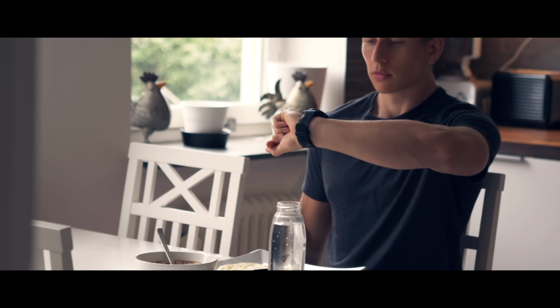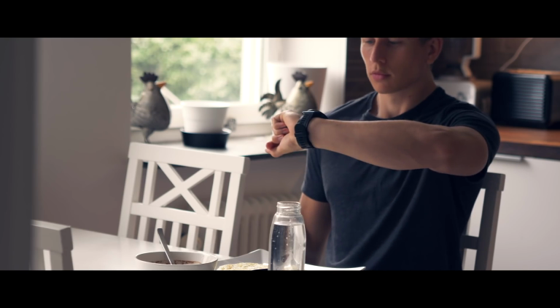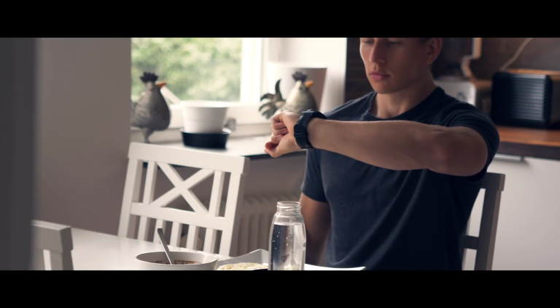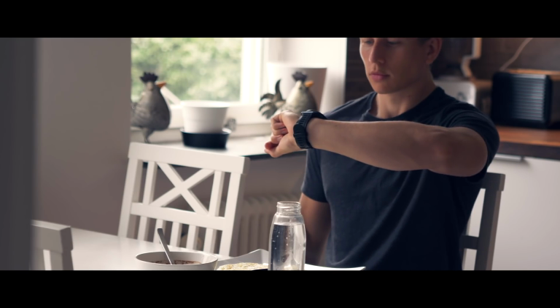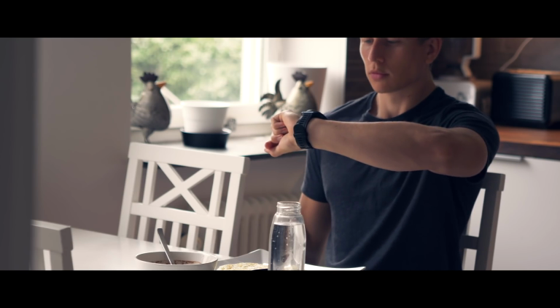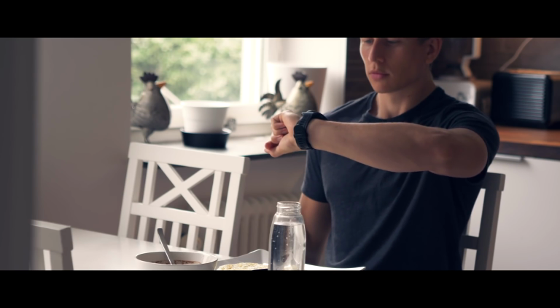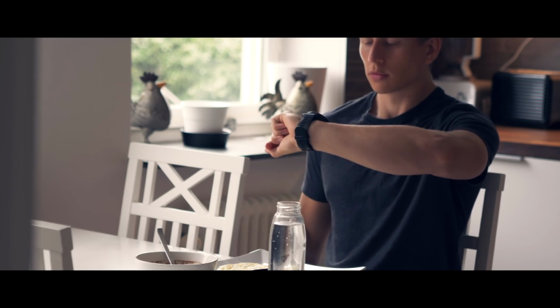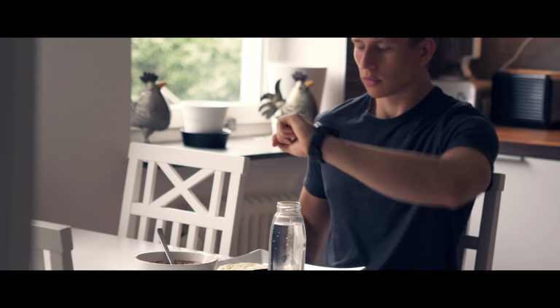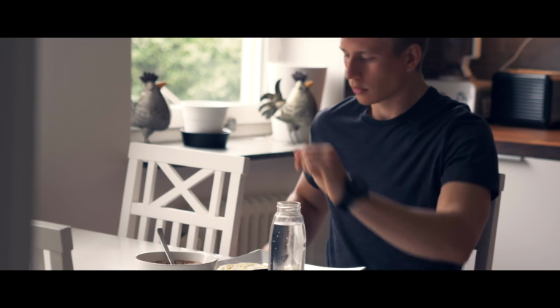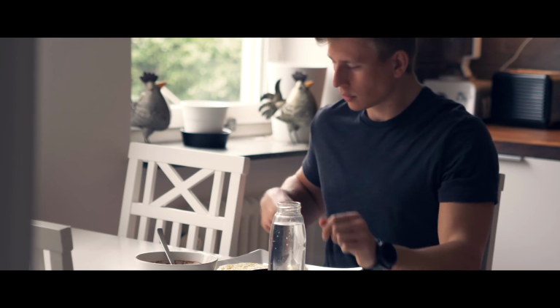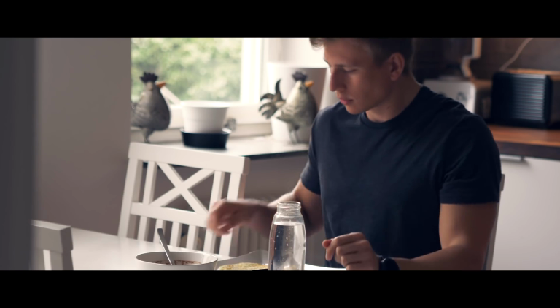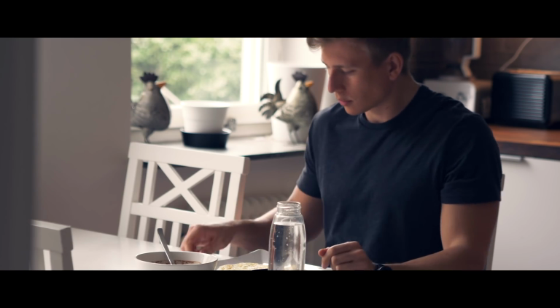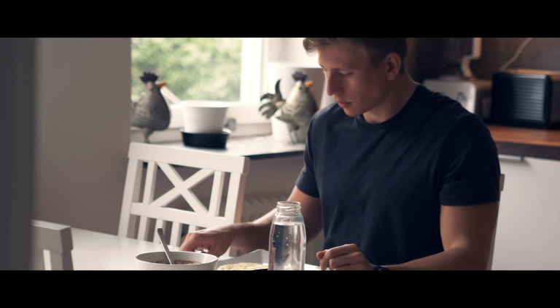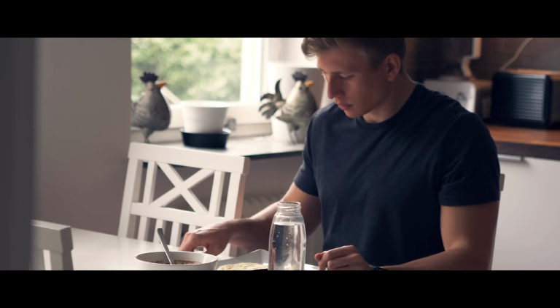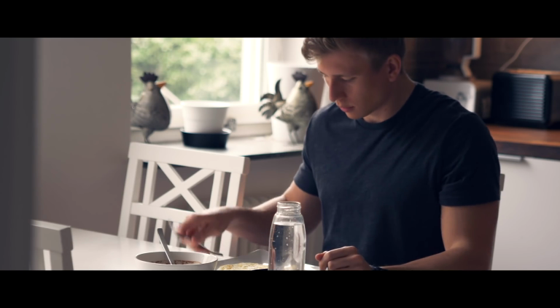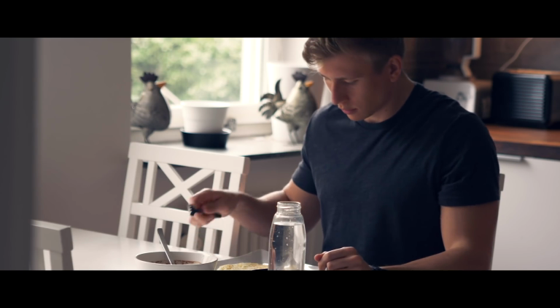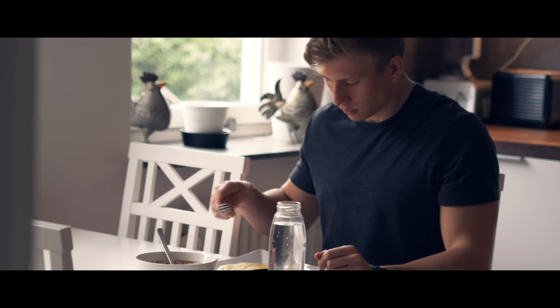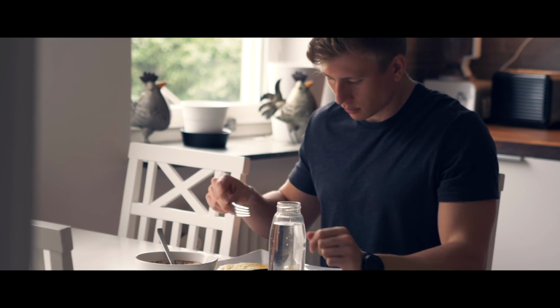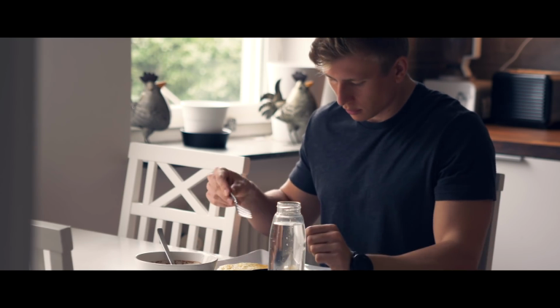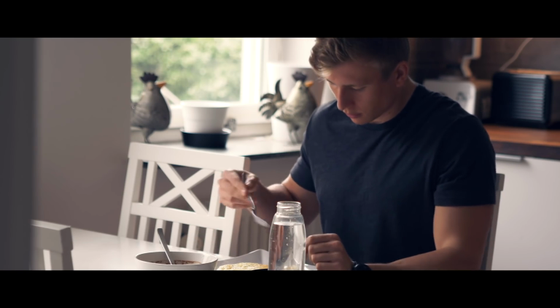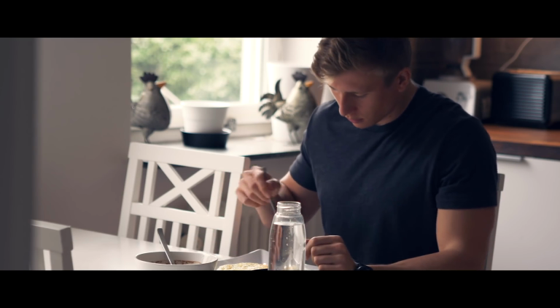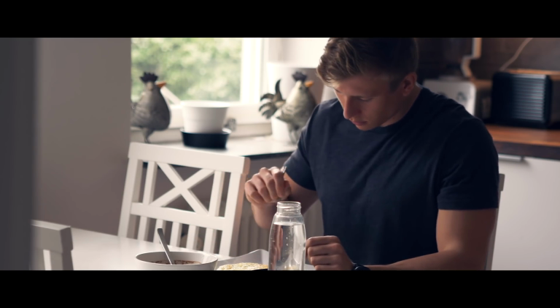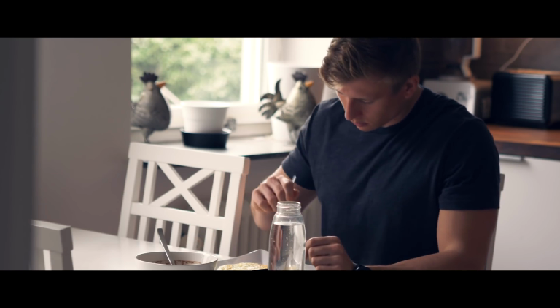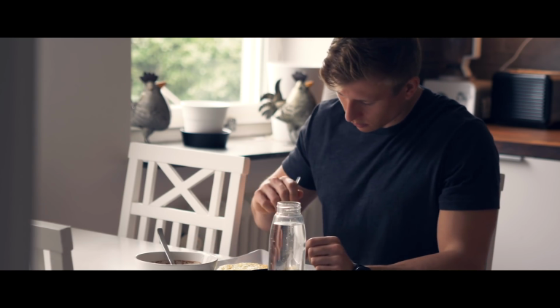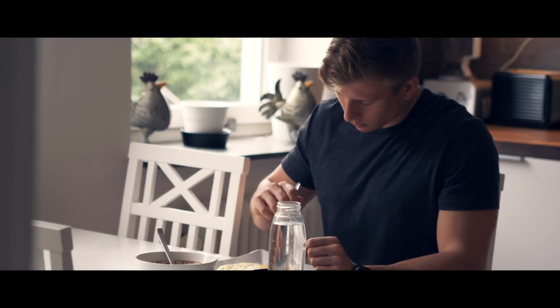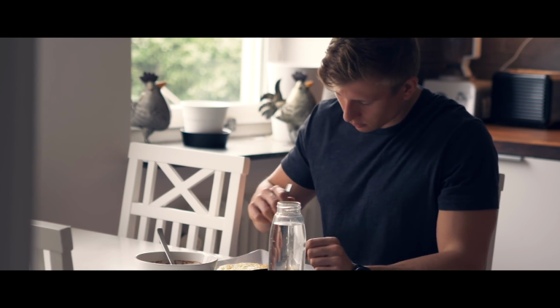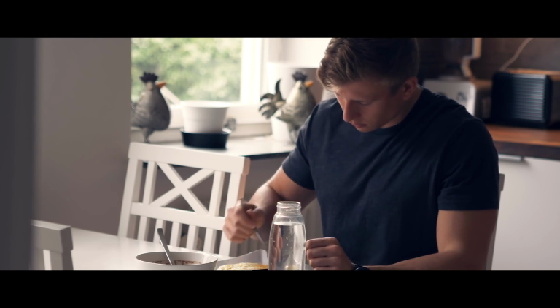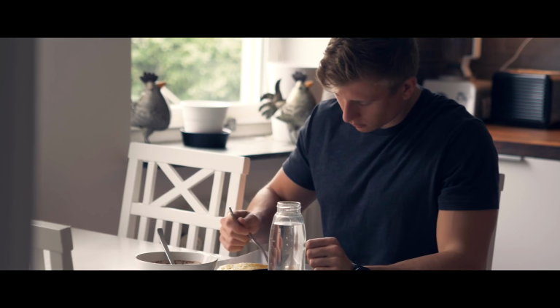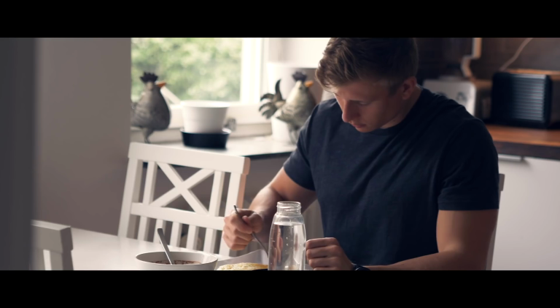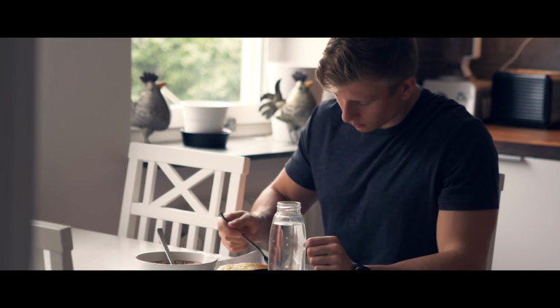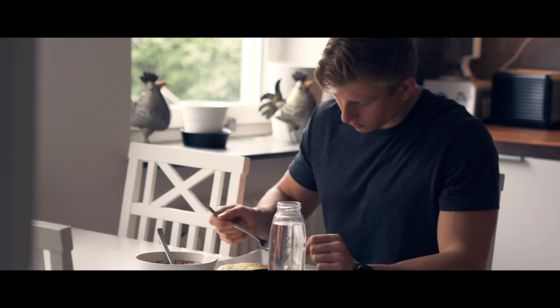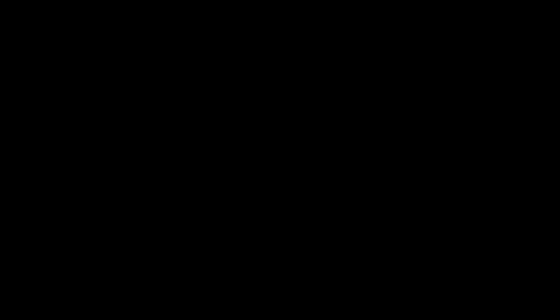514 seconds. A new personal best. Breakfast is now completed.